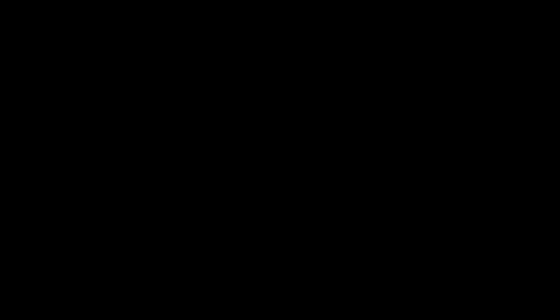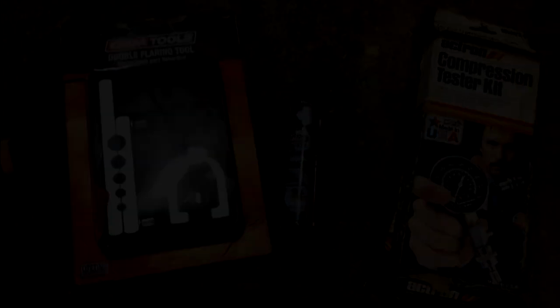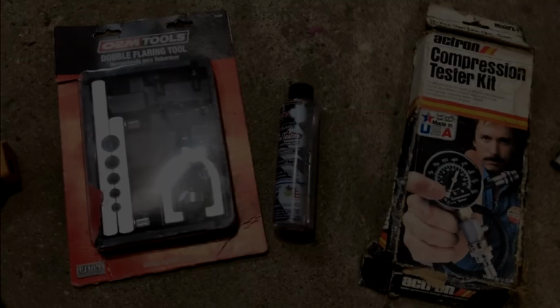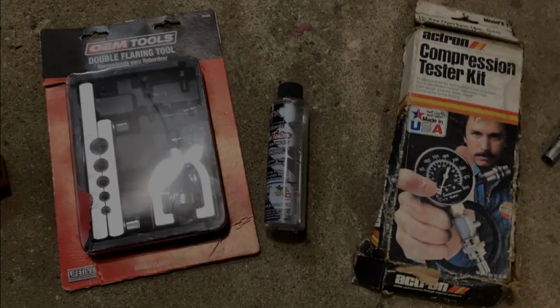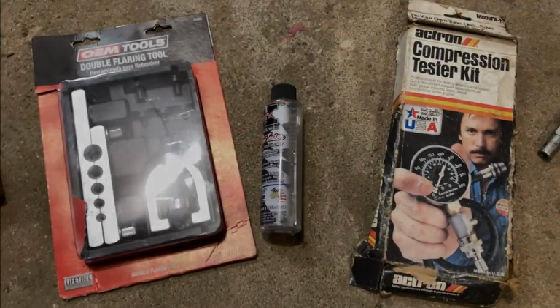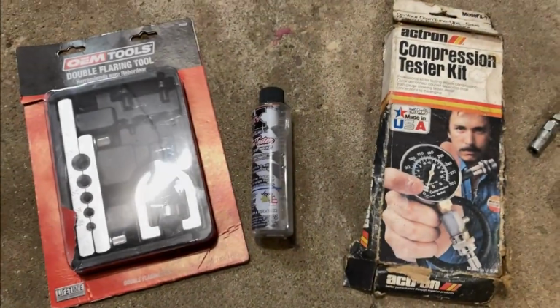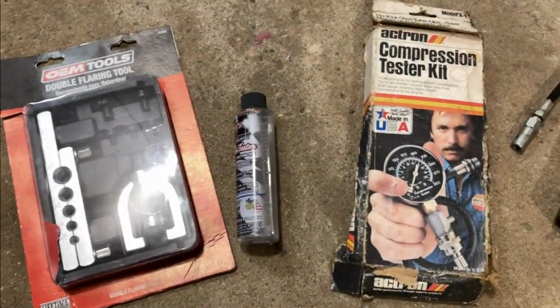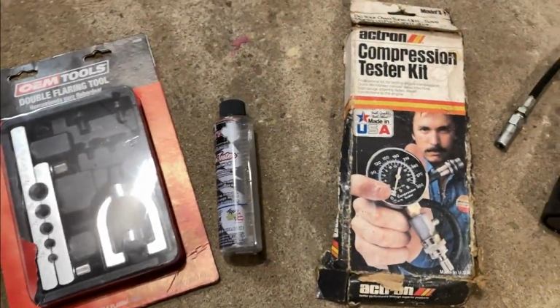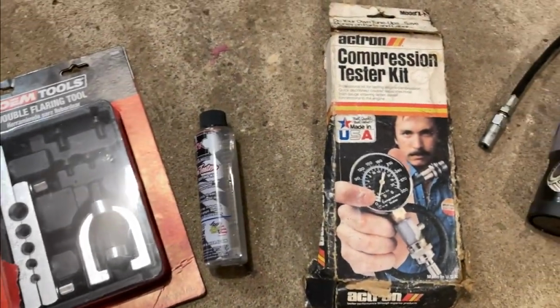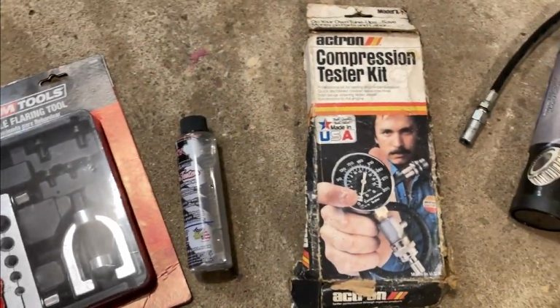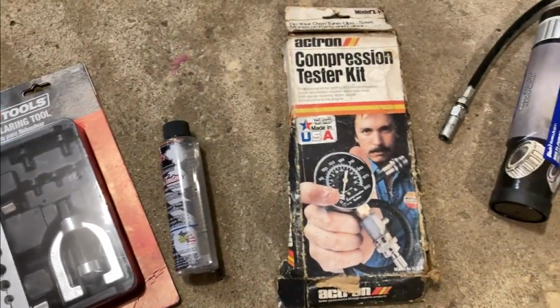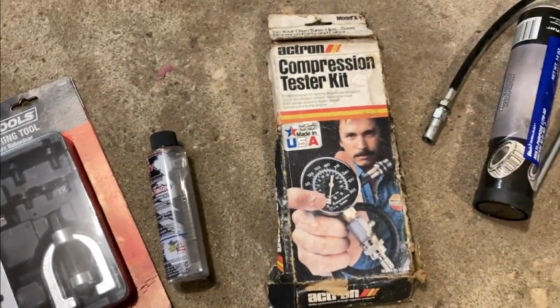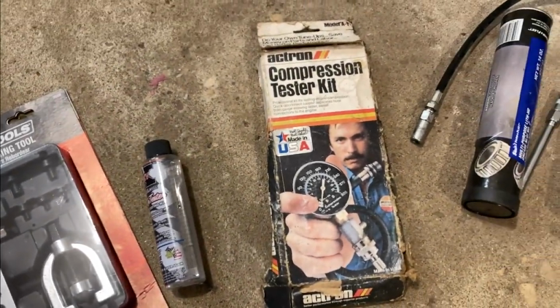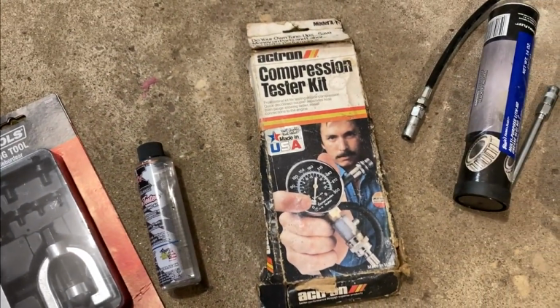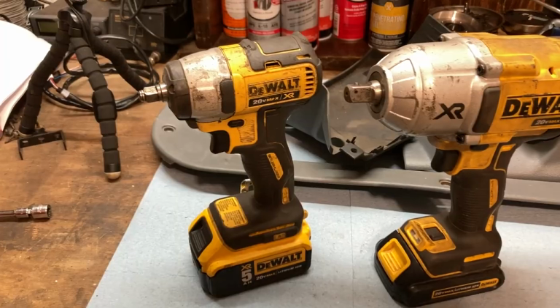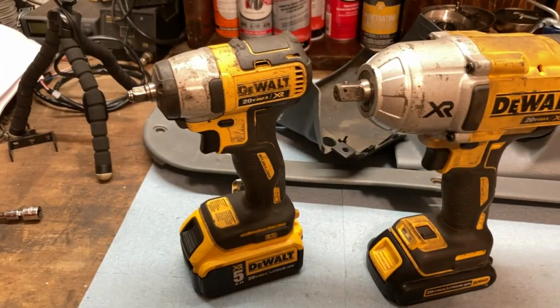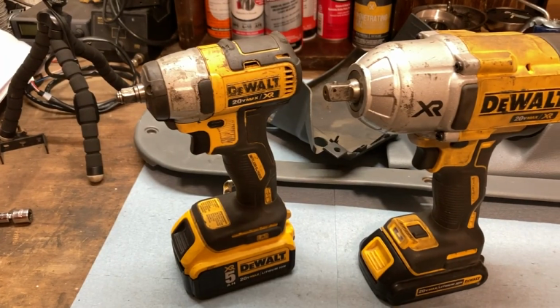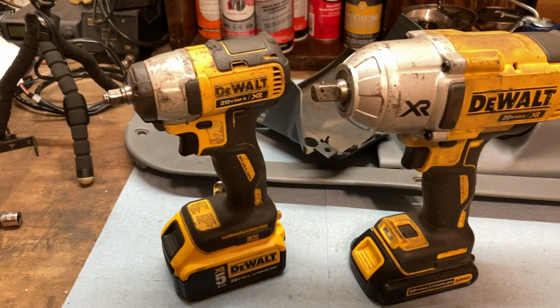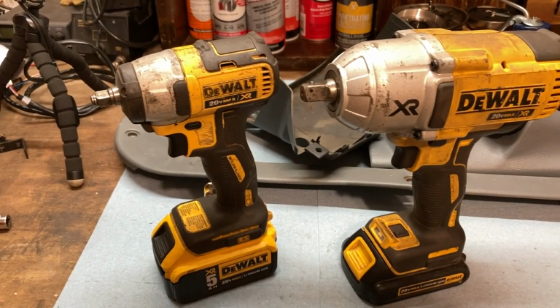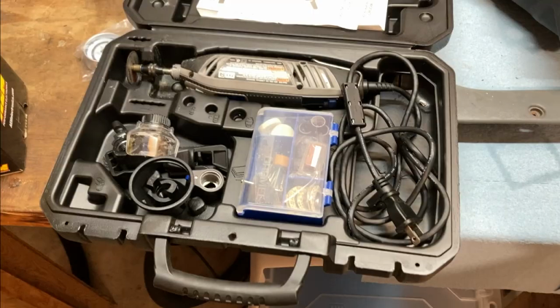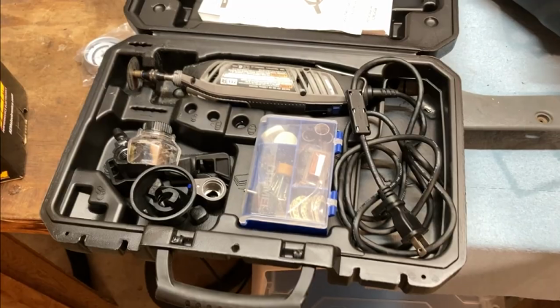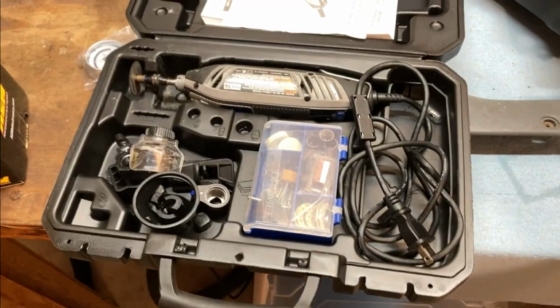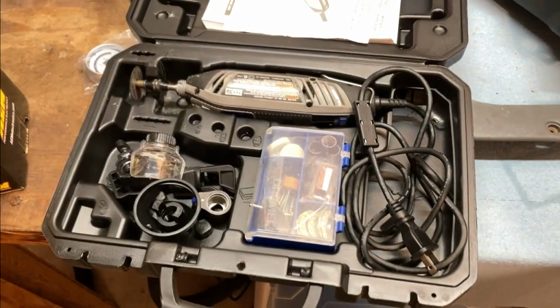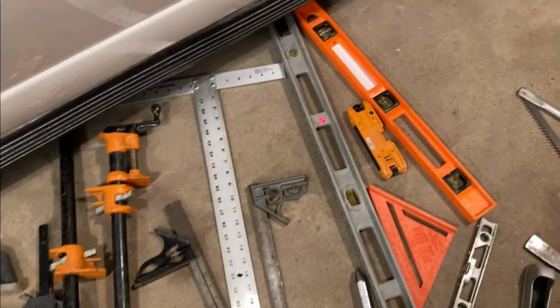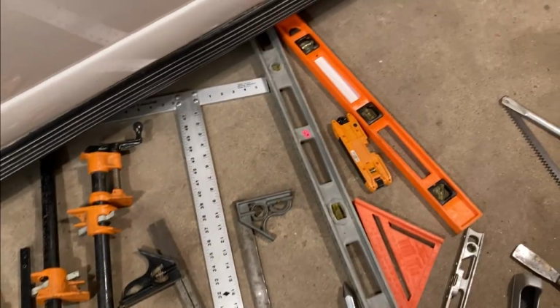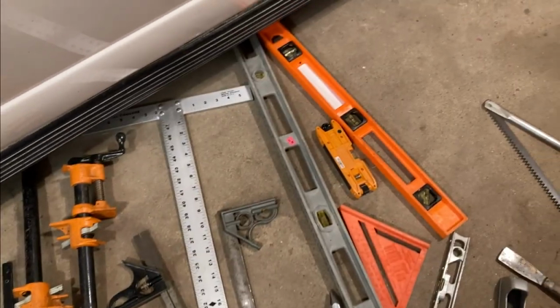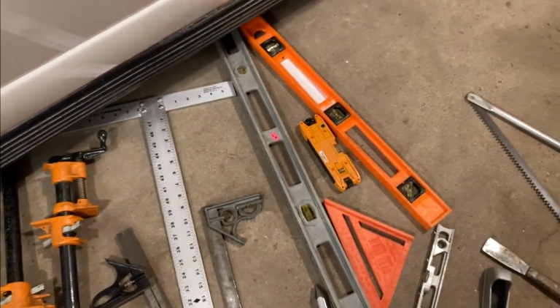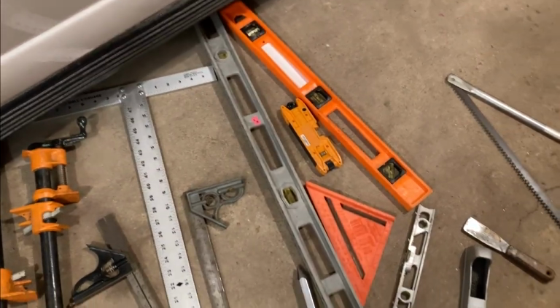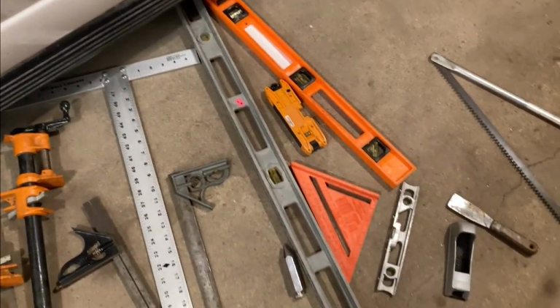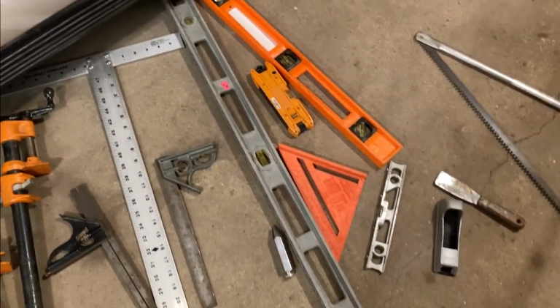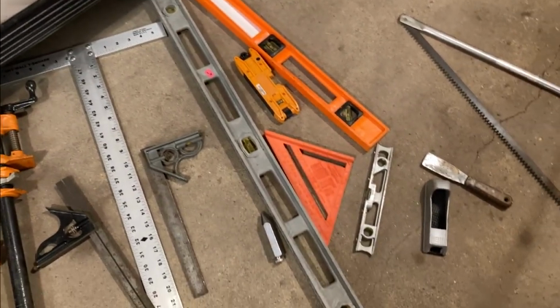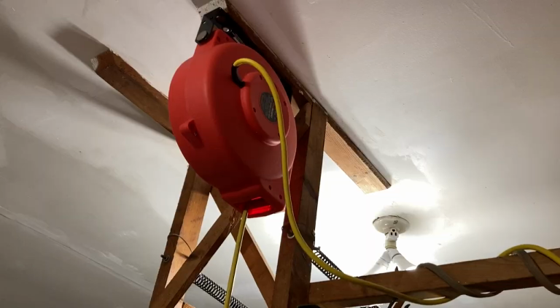Coming up, I go over every tool that I own to get just about any job done, including car tools, shop tools, house tools, and anything in between.